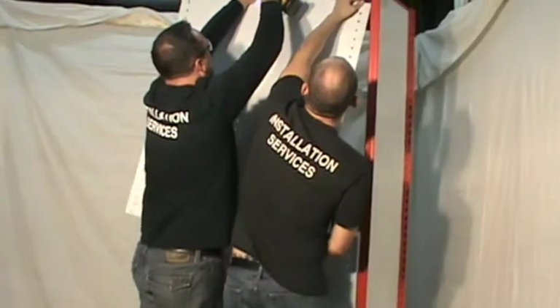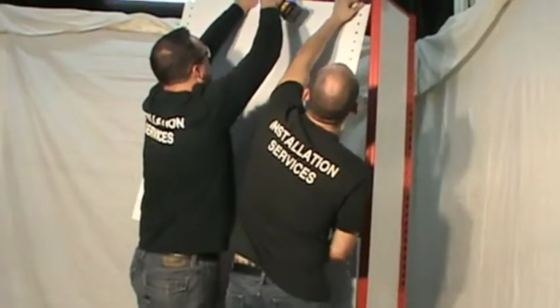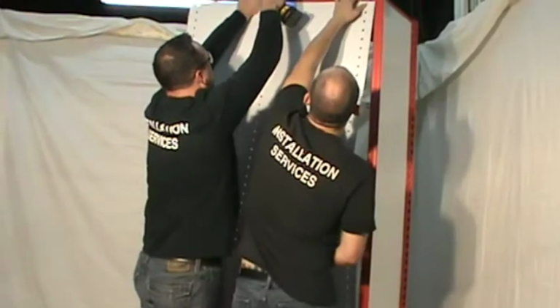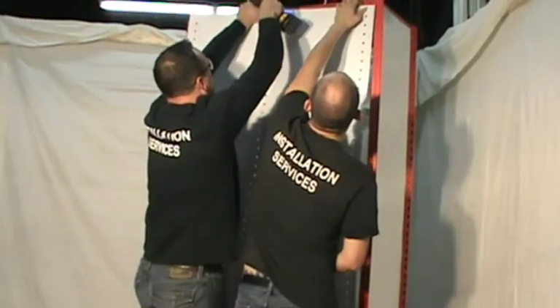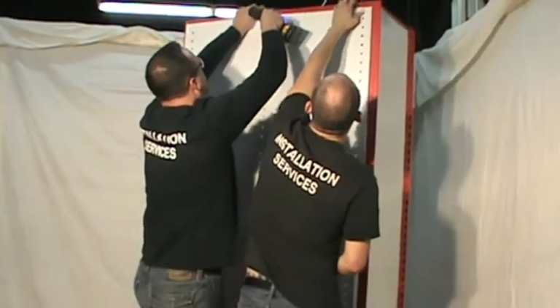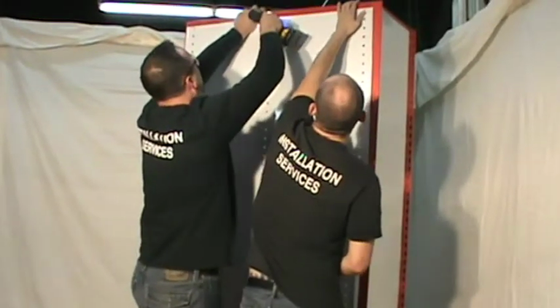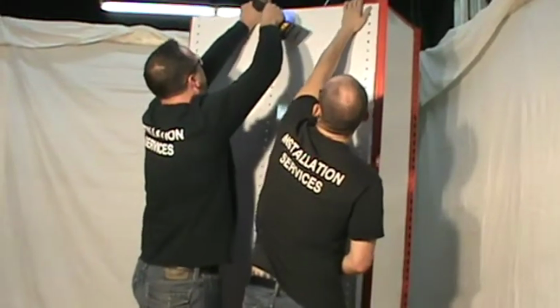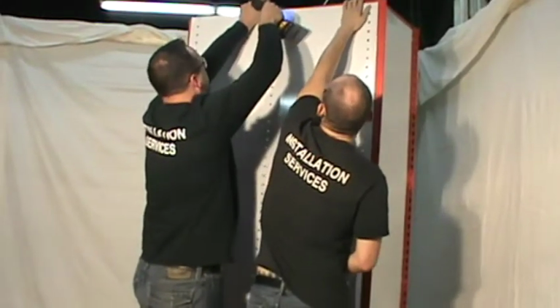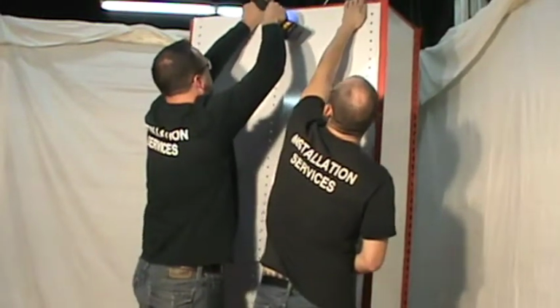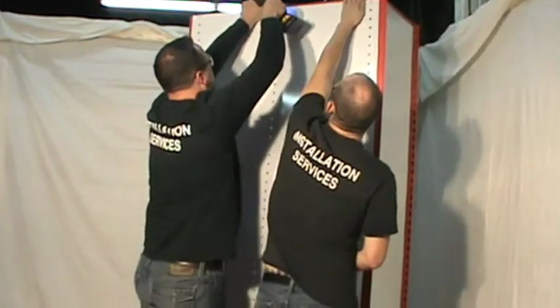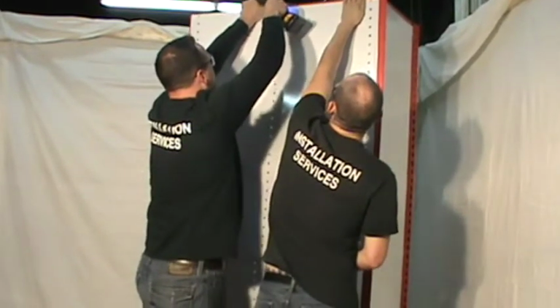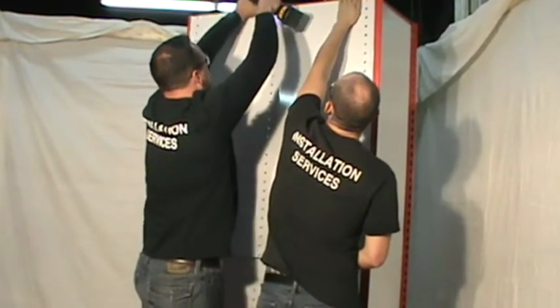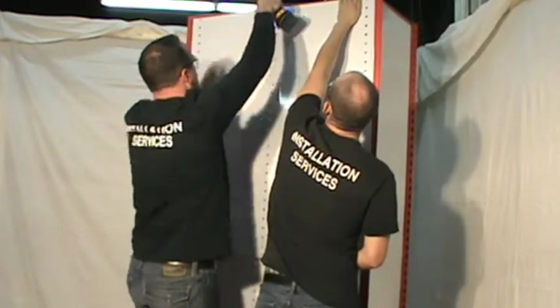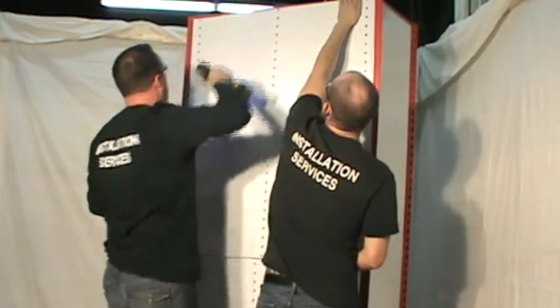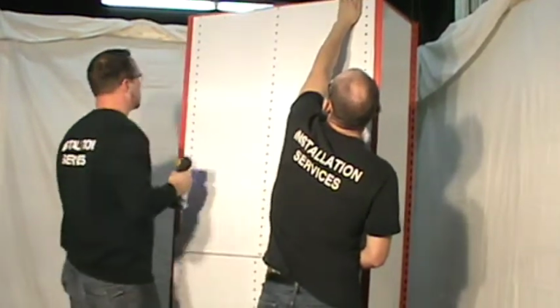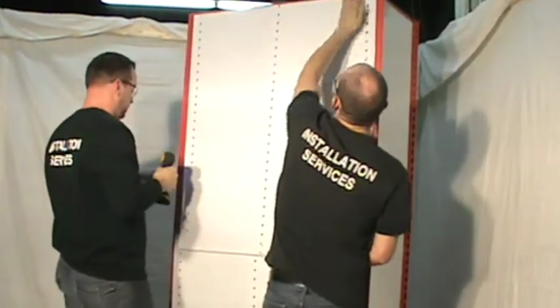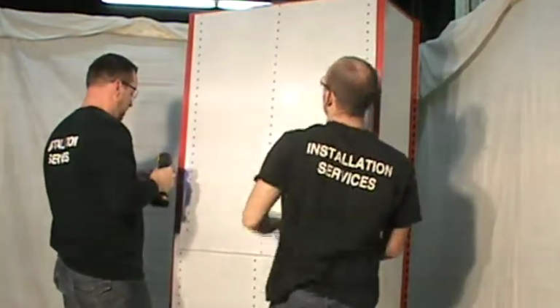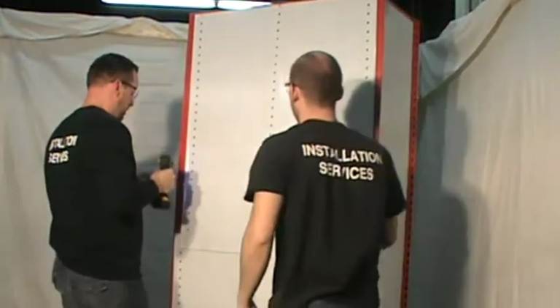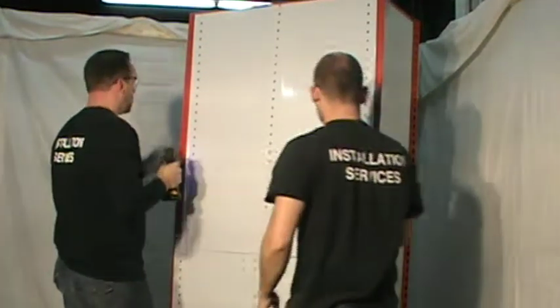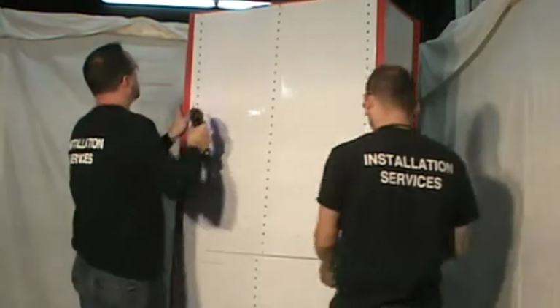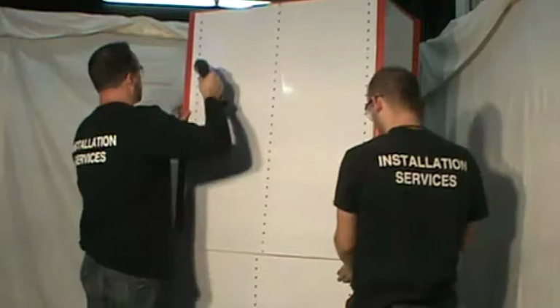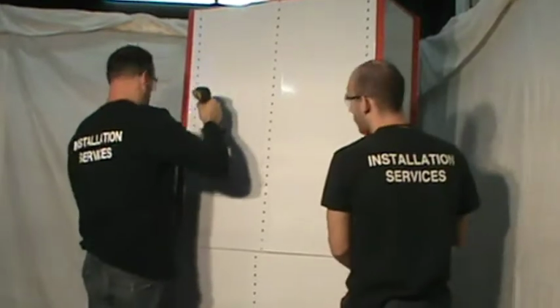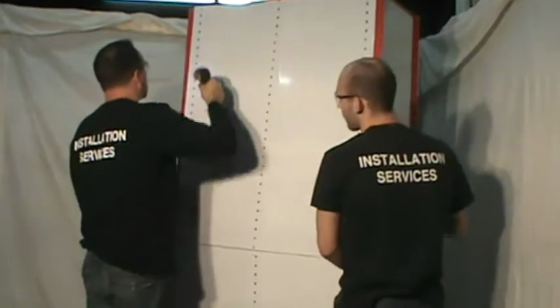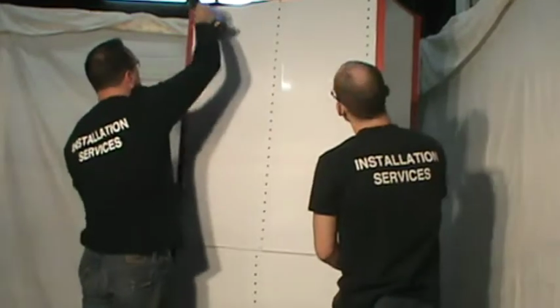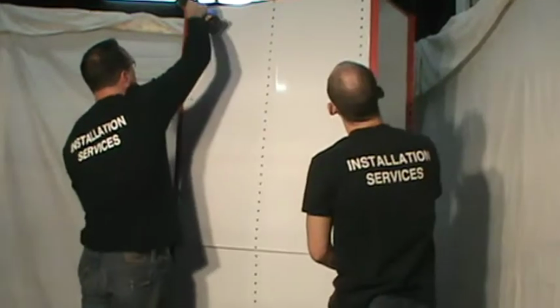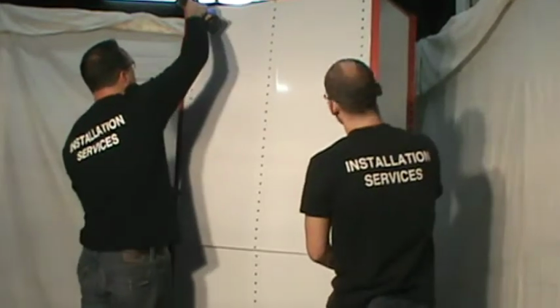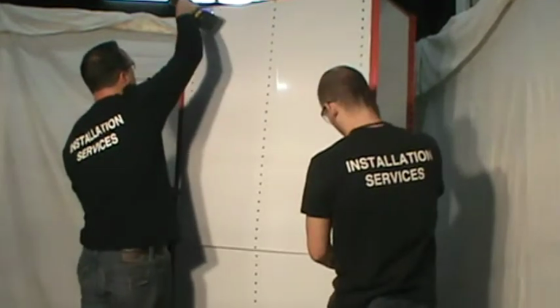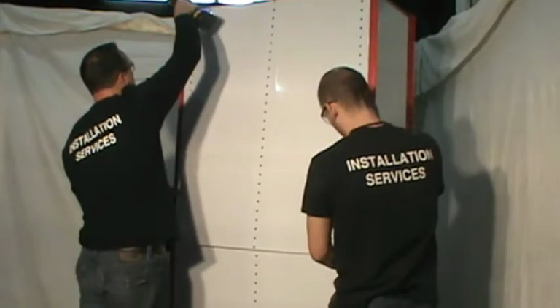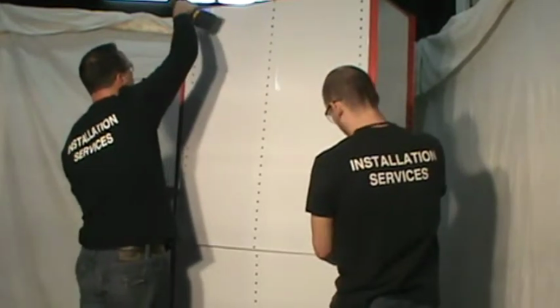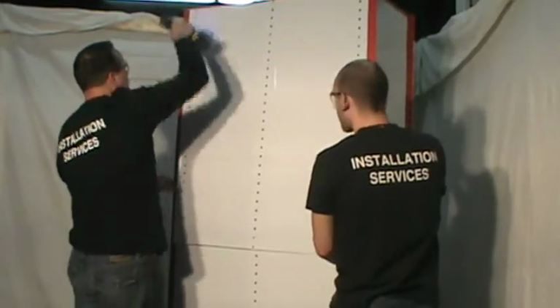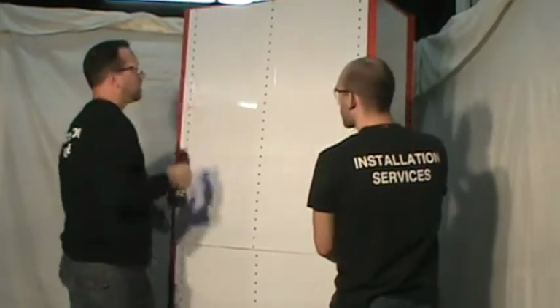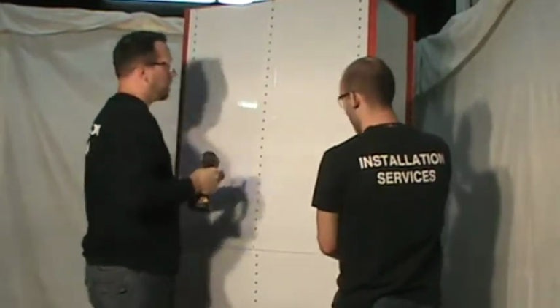Fasten the back panel assembly to the lower shelf first using the supplied hardware, then fasten the second back panel assembly to the top shelf using the same hardware. The back panels will overlap in order to fit the height of the unit.